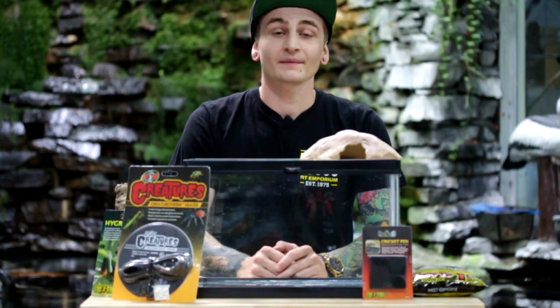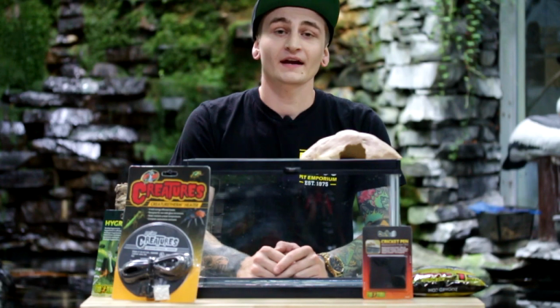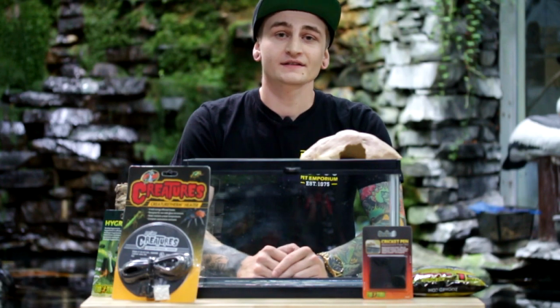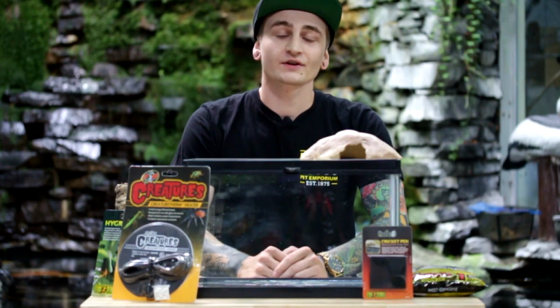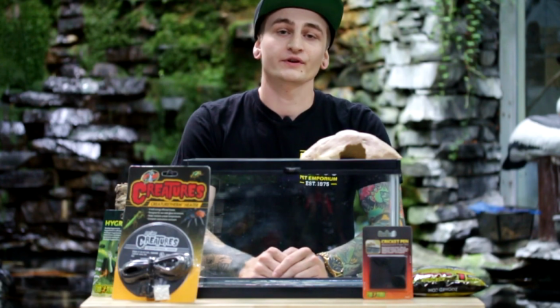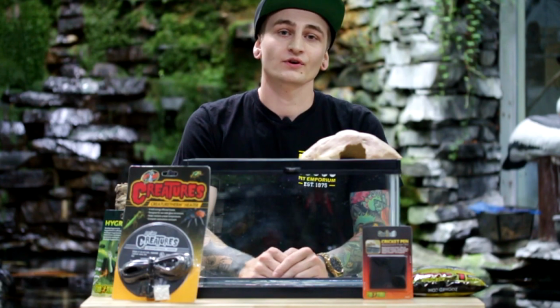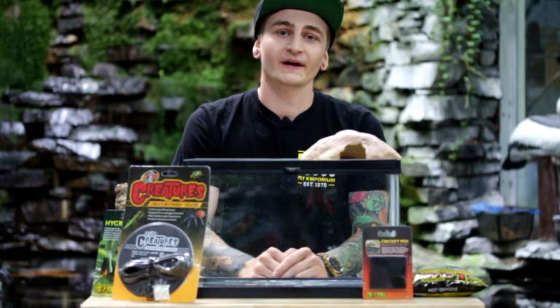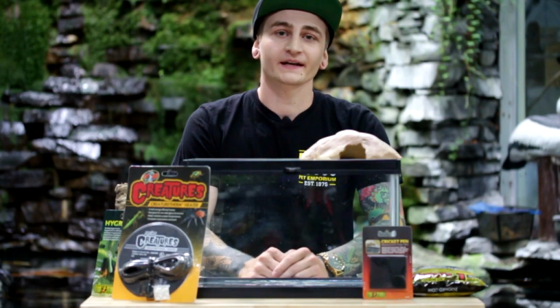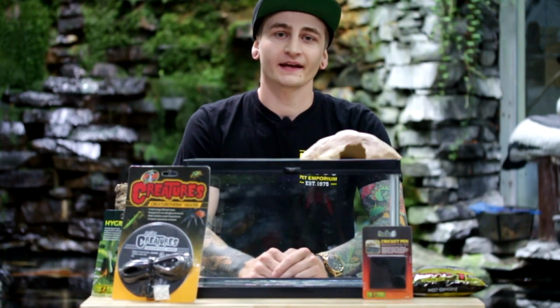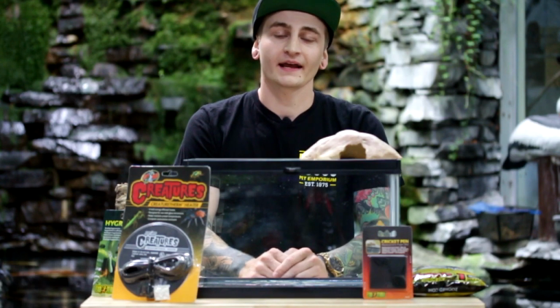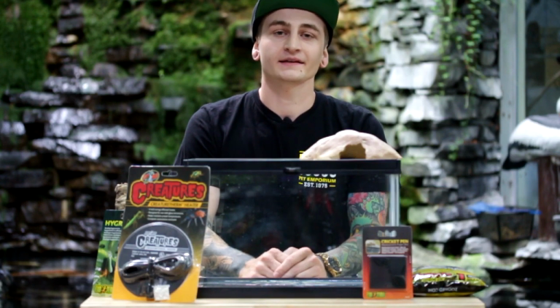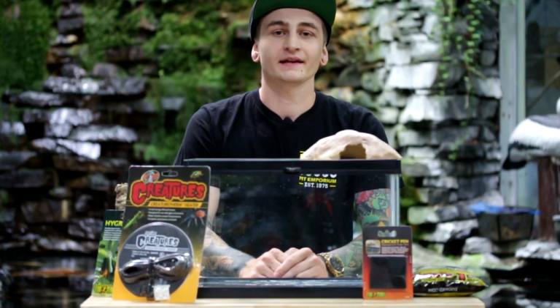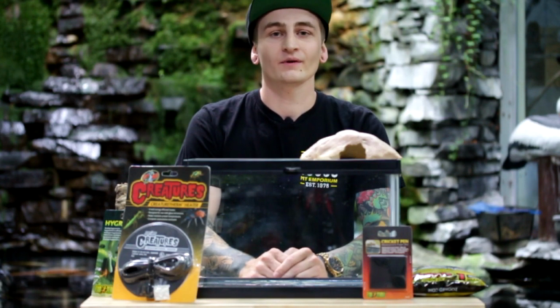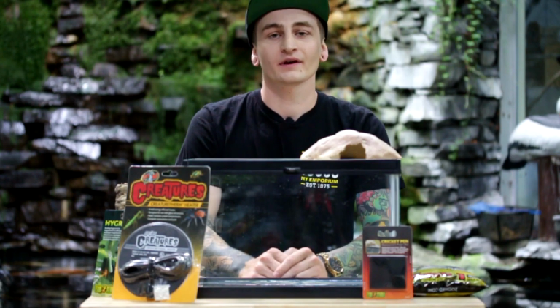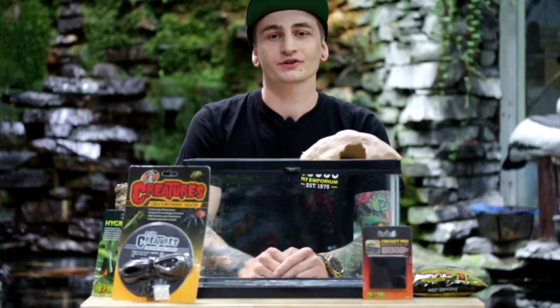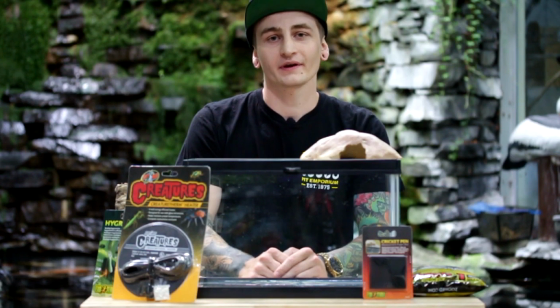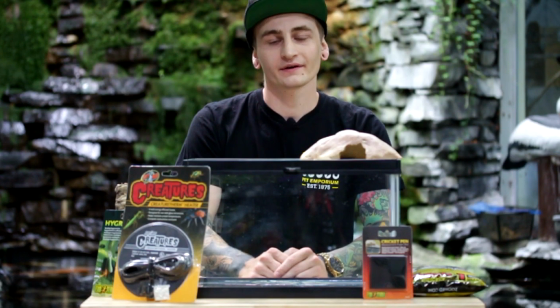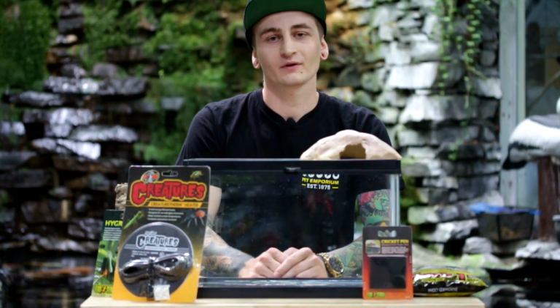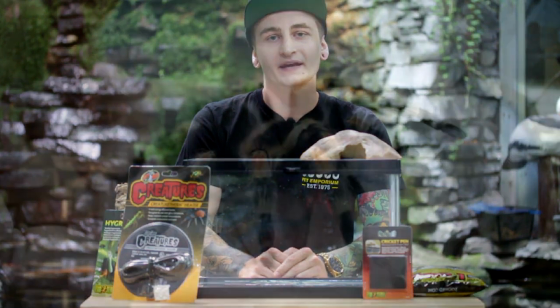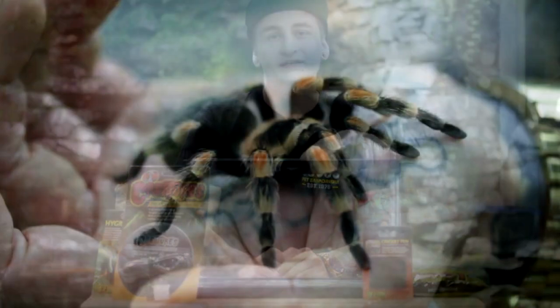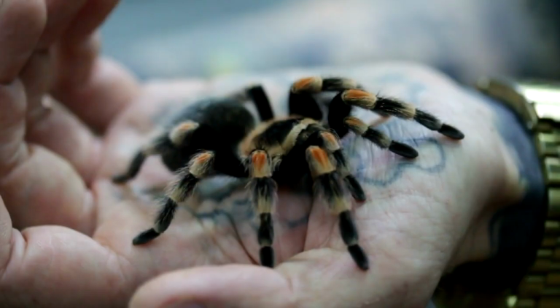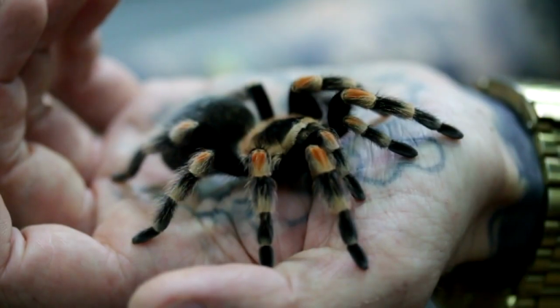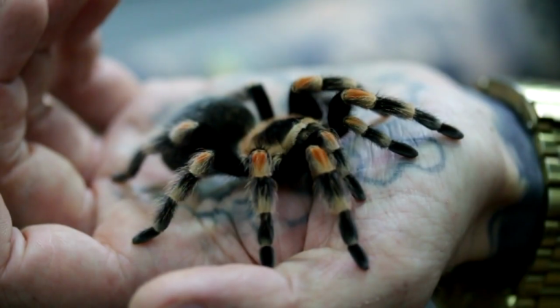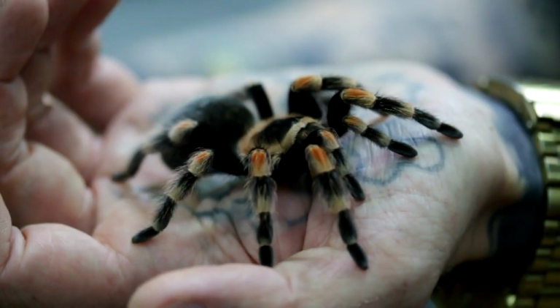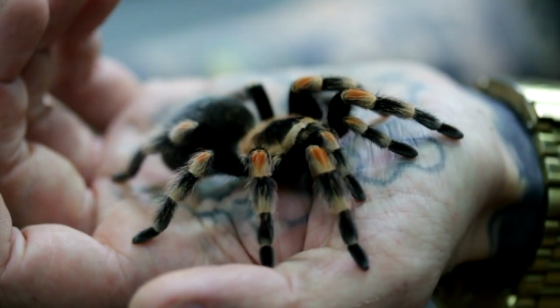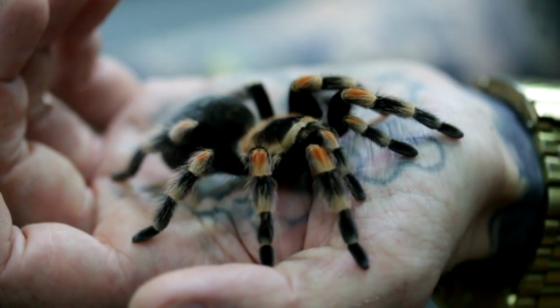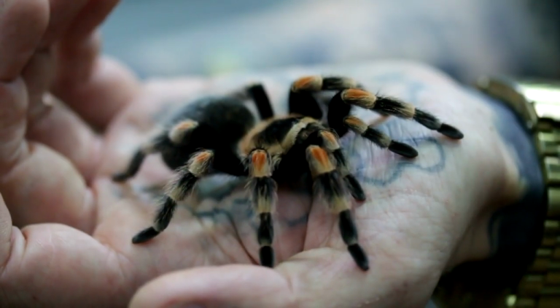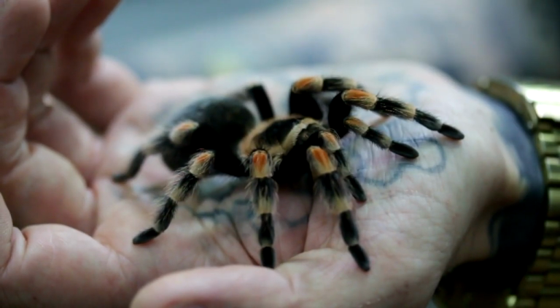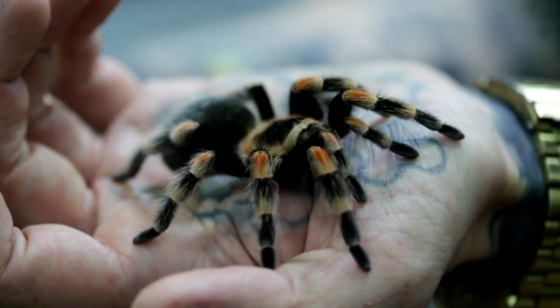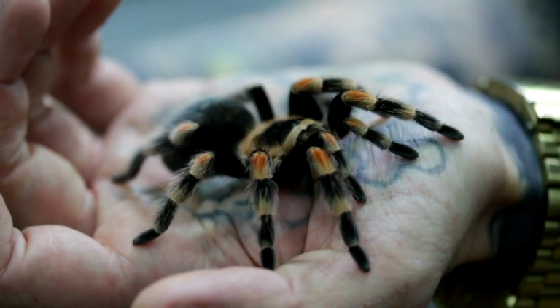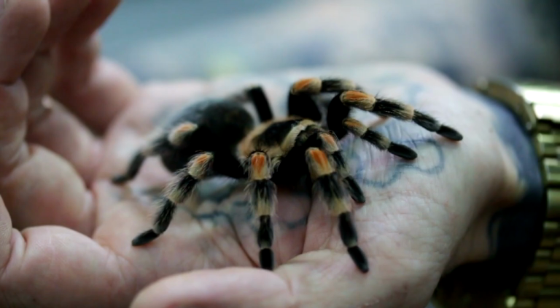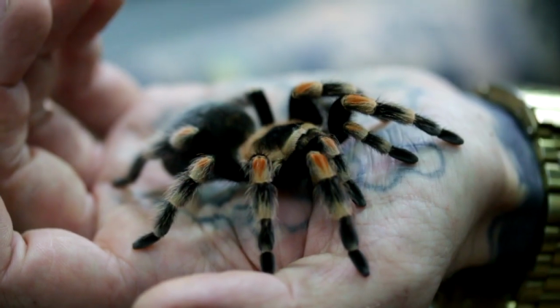What's up guys, this is Cody Jo back again and today we're going to show you how to do a basic setup for a Mexican red-kneed tarantula.